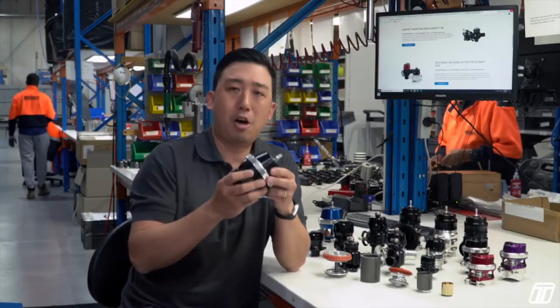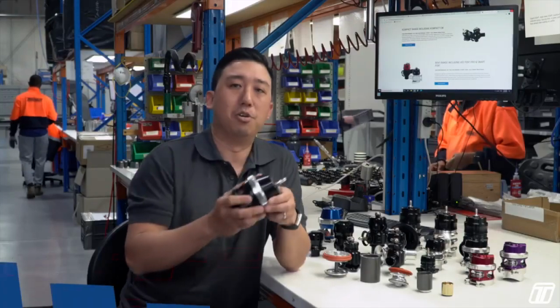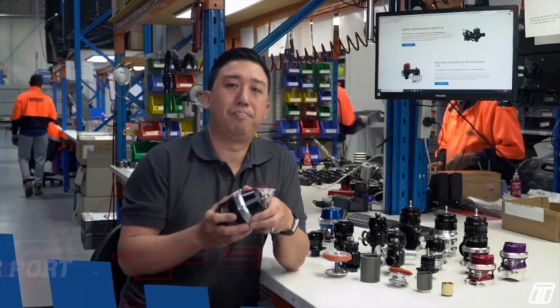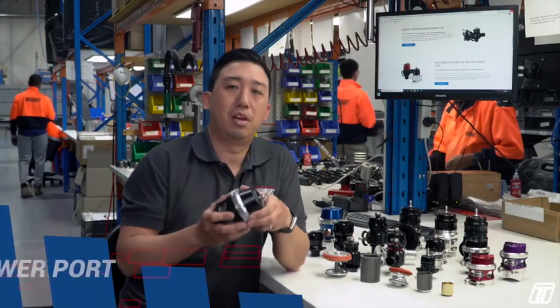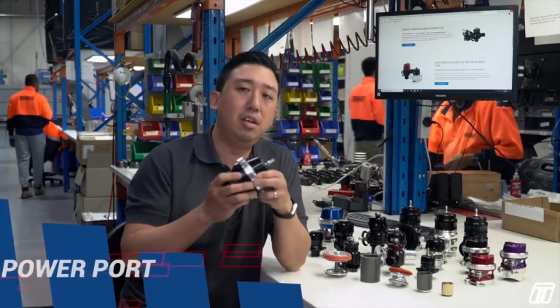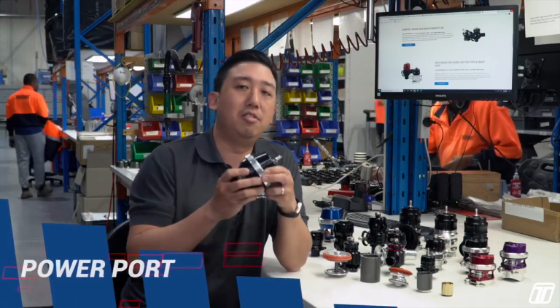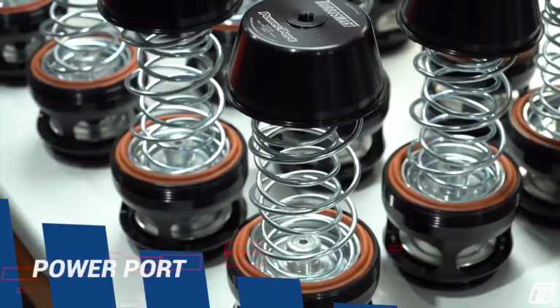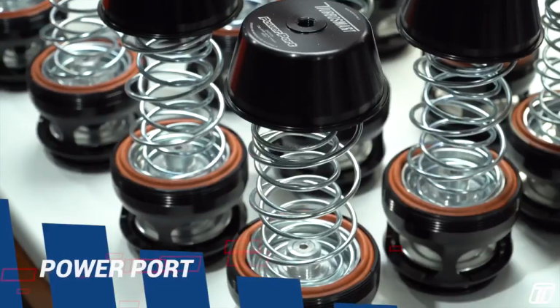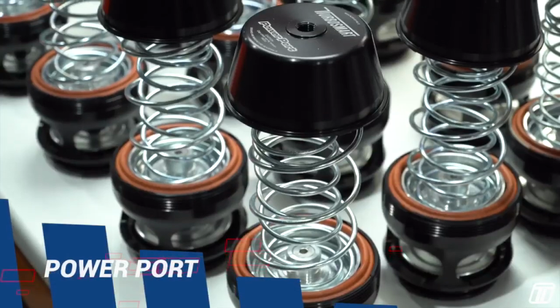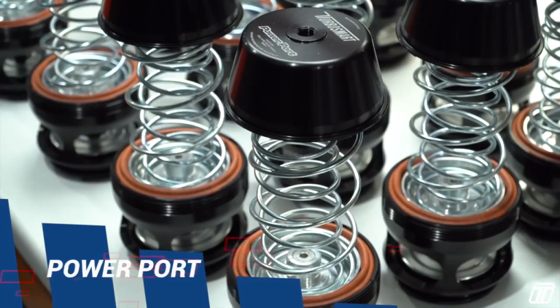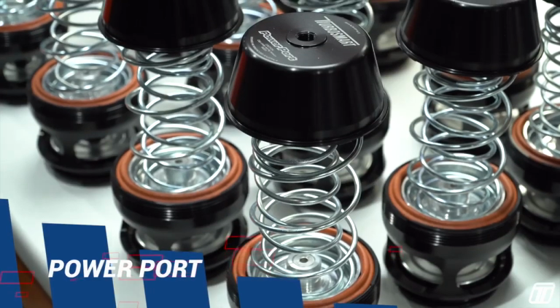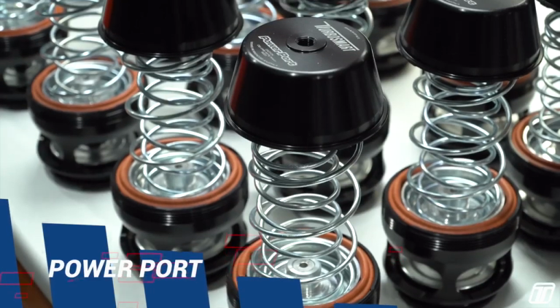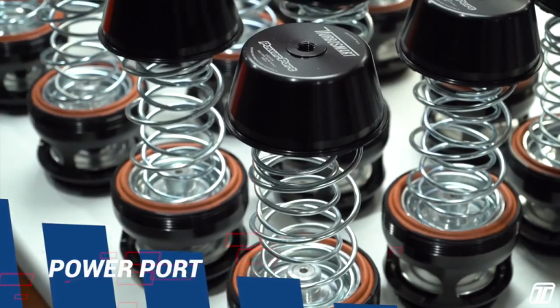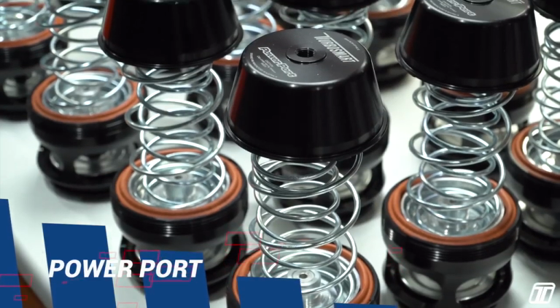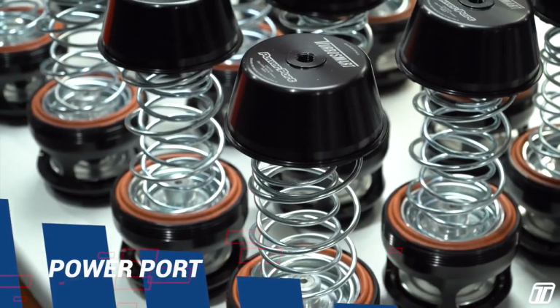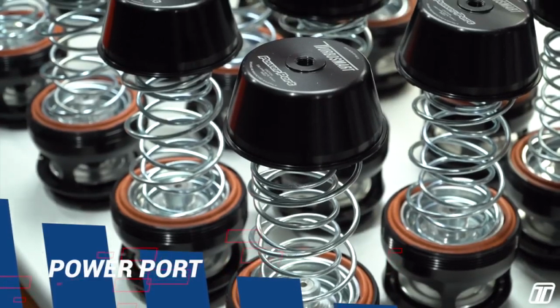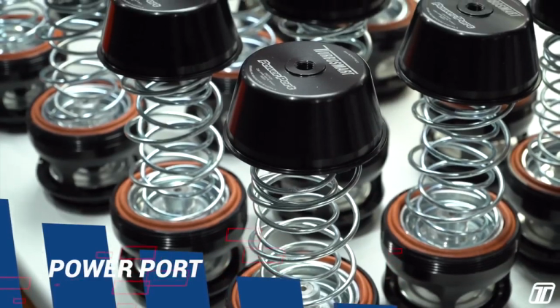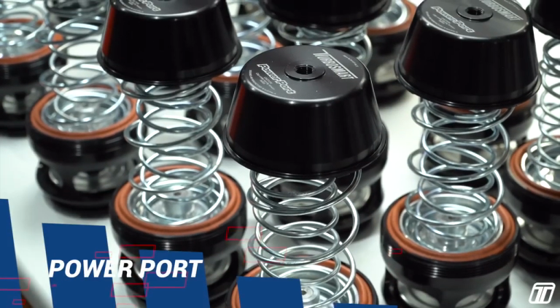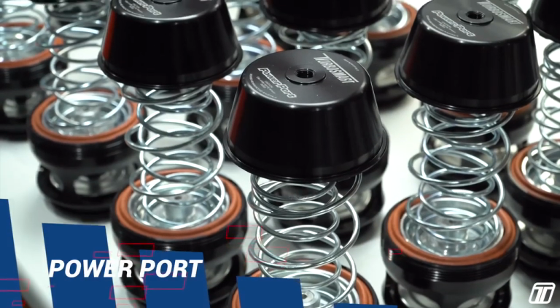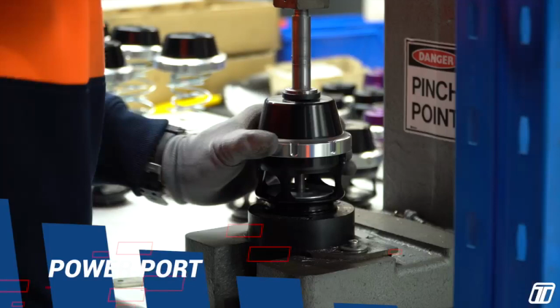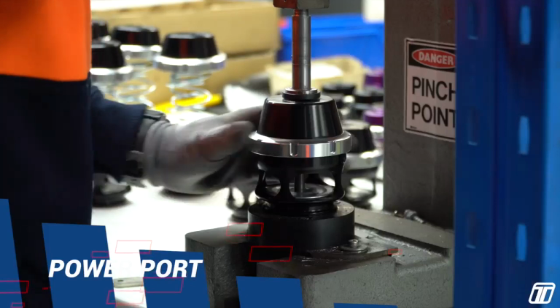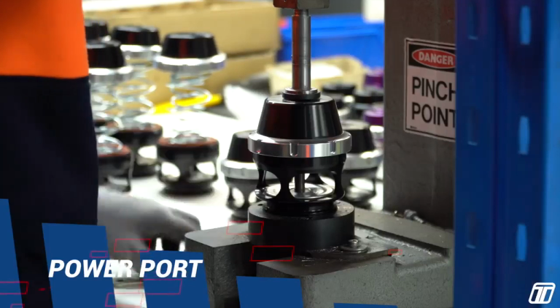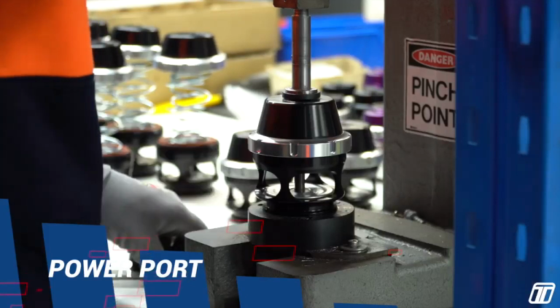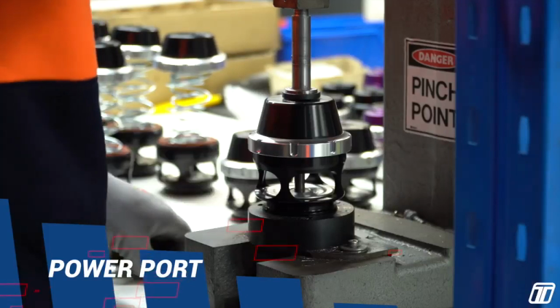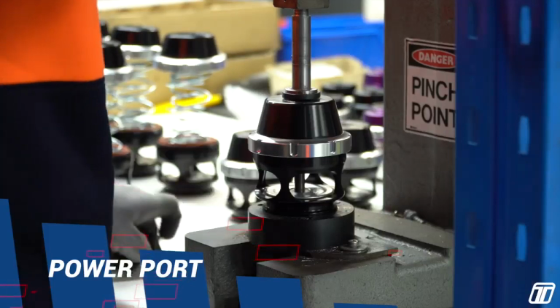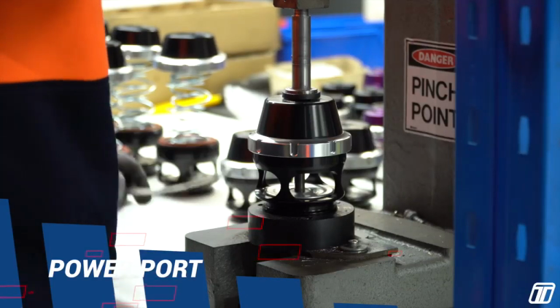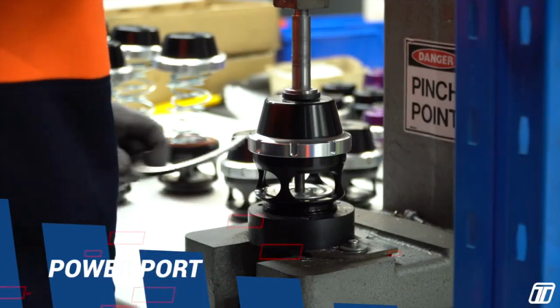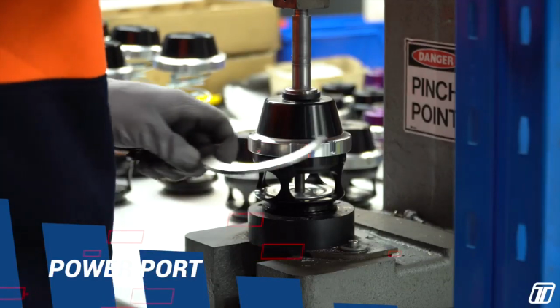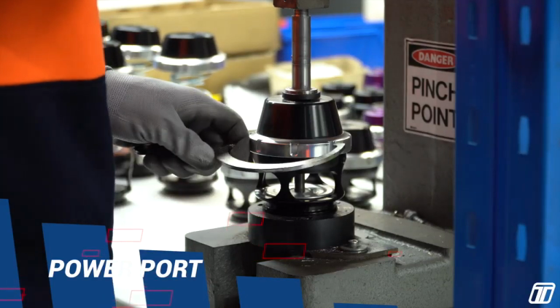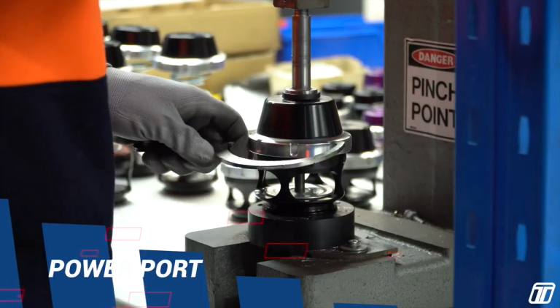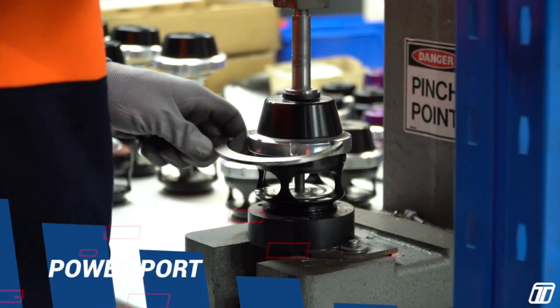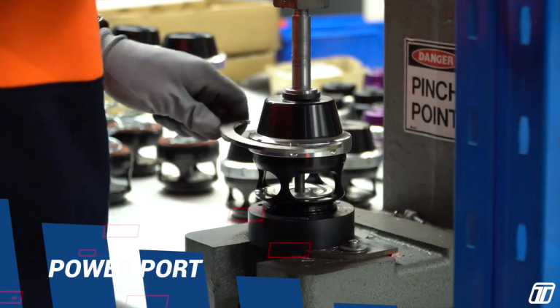Powerport — this is the biggest valve in the Turbosmart arsenal. Can flow more than 1,500 horsepower worth of air while being light and compact.